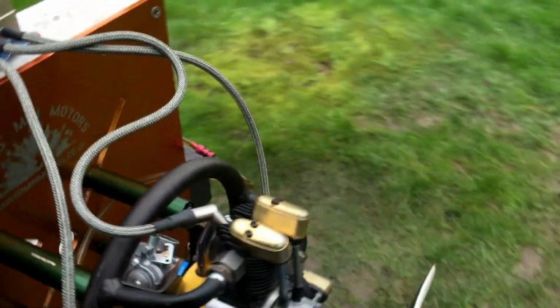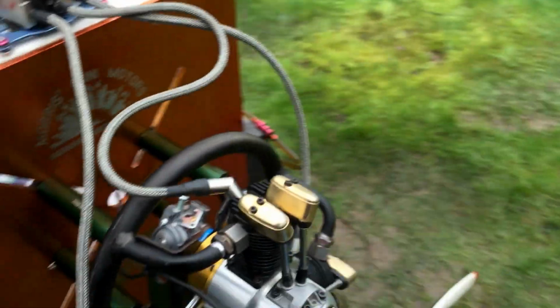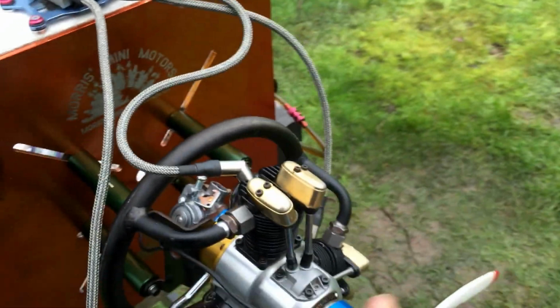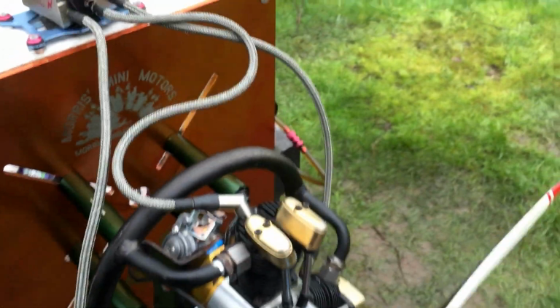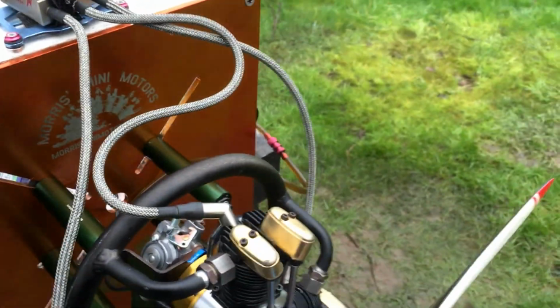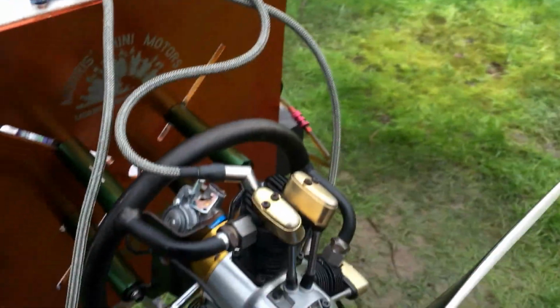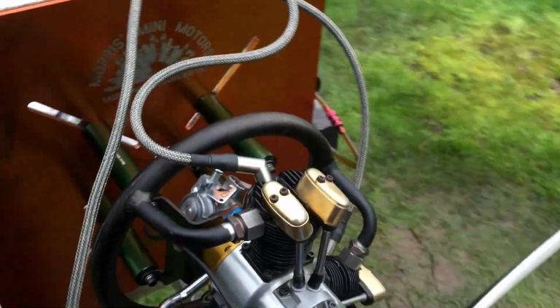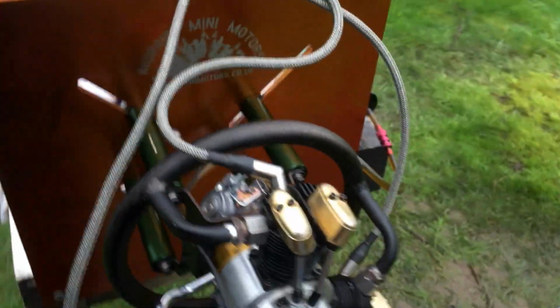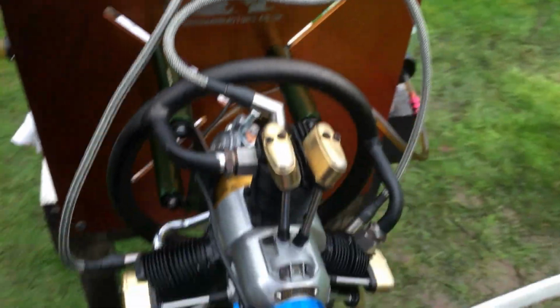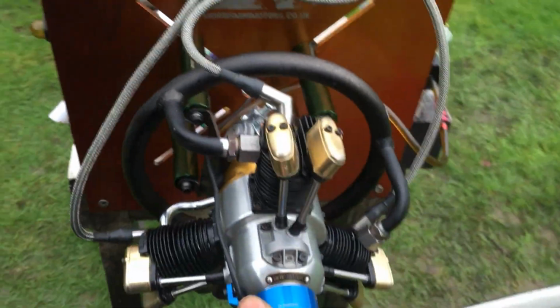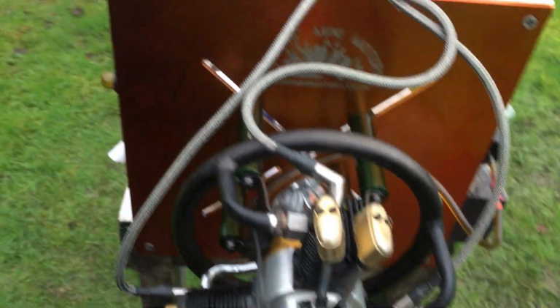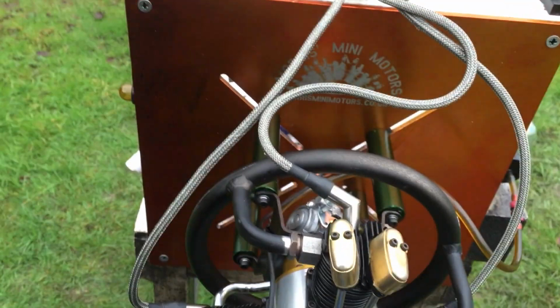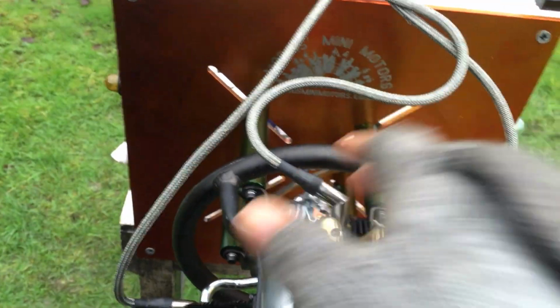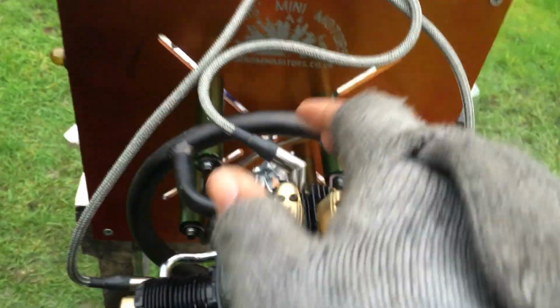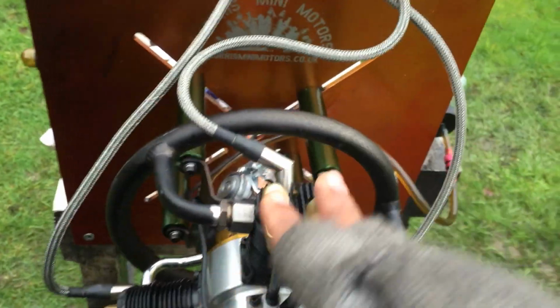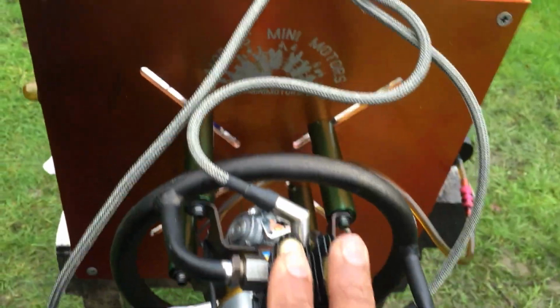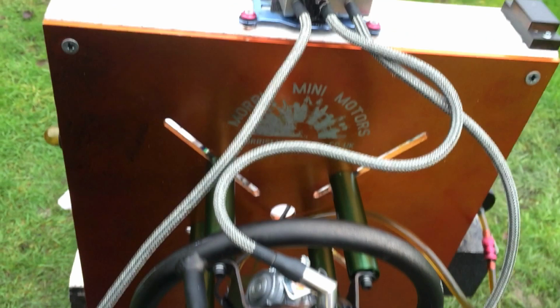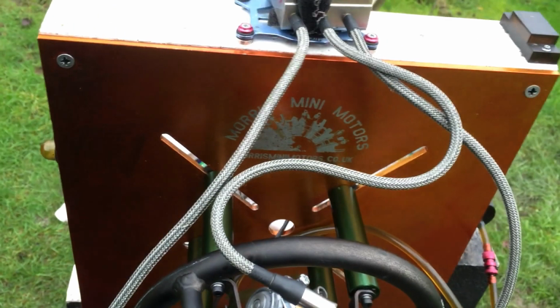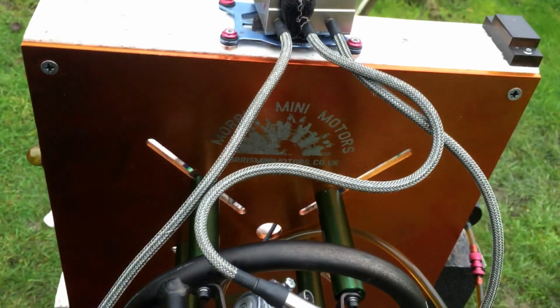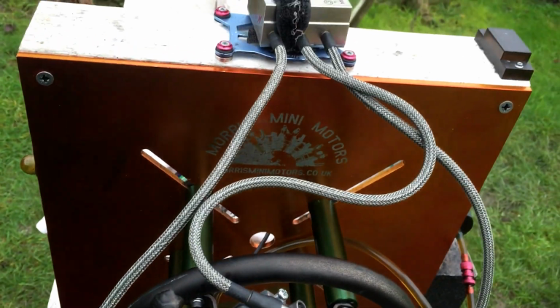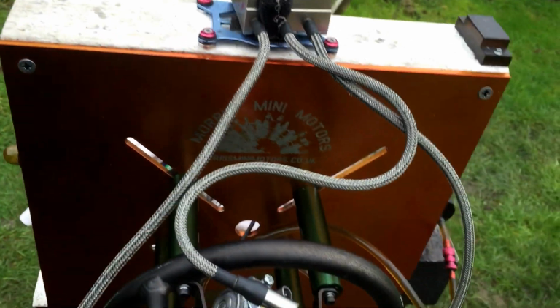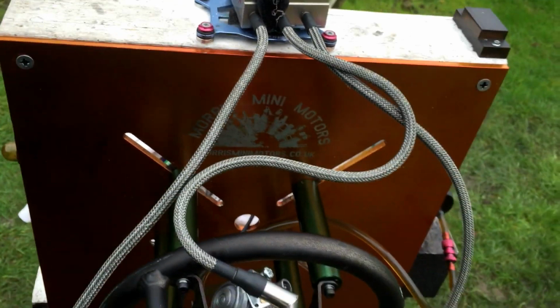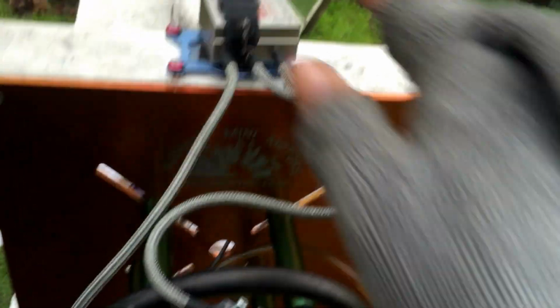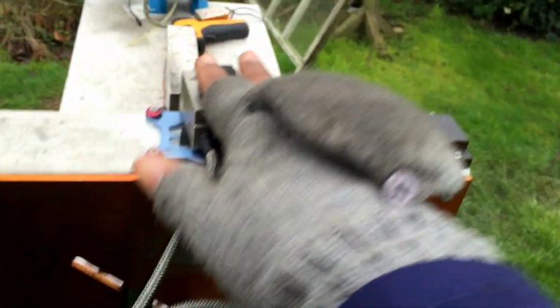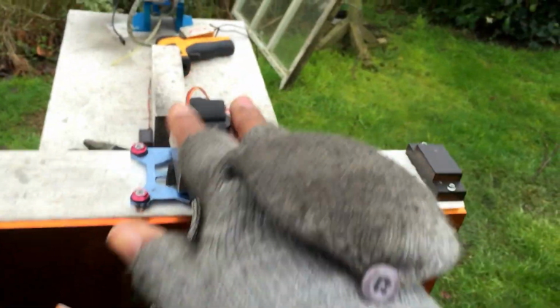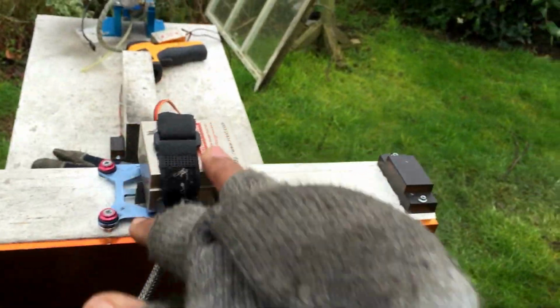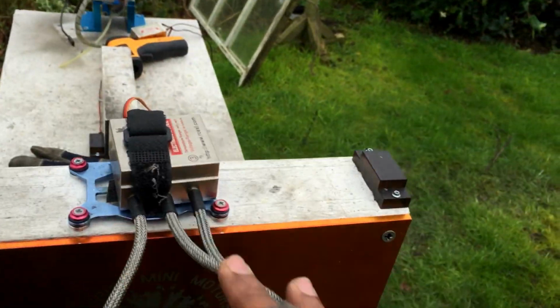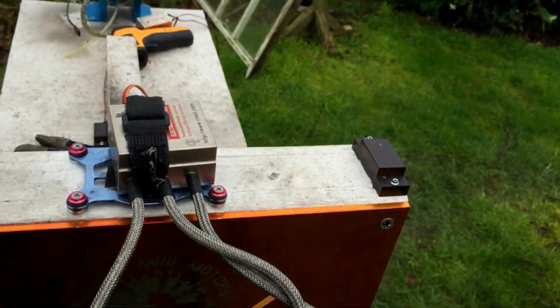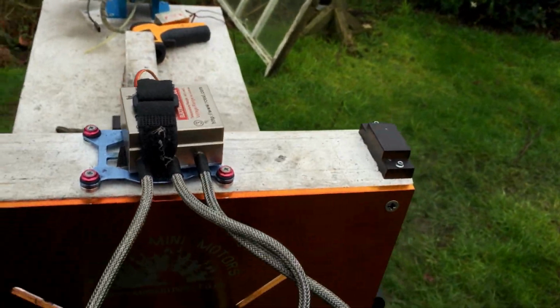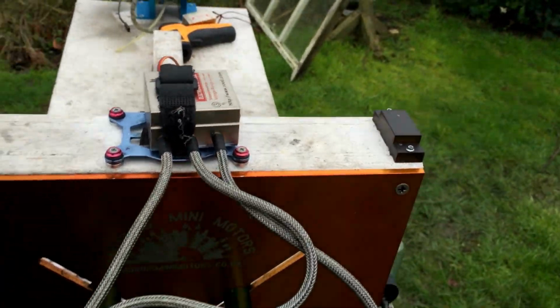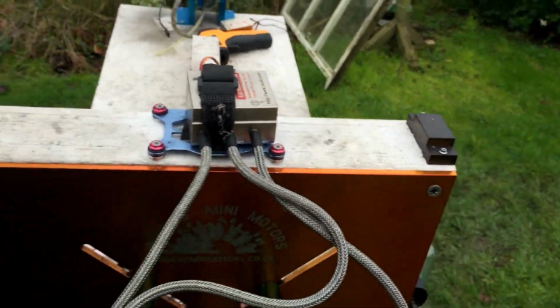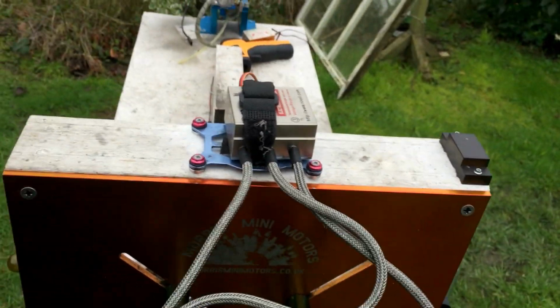As you can see, it transitions really well with this engine and carb combo. This is the RCXL ignition unit.